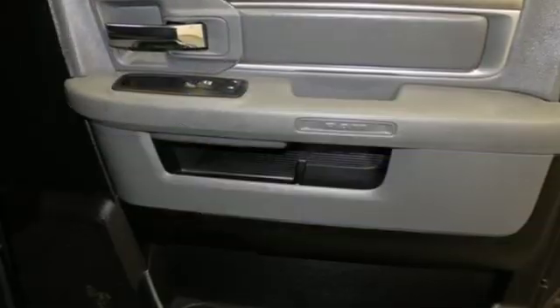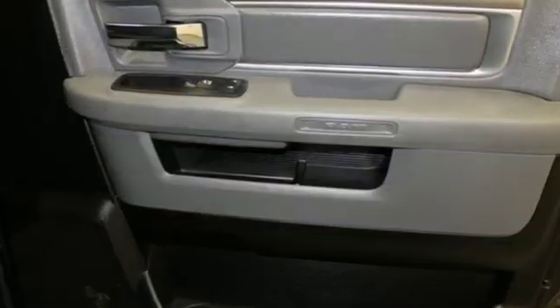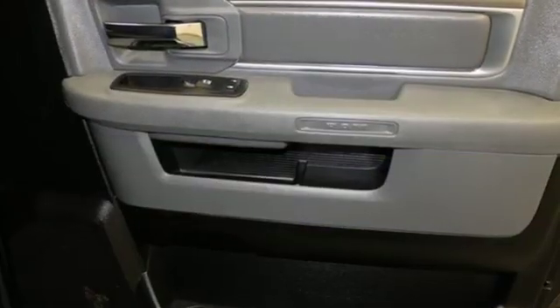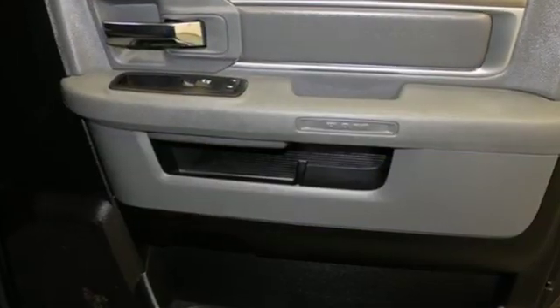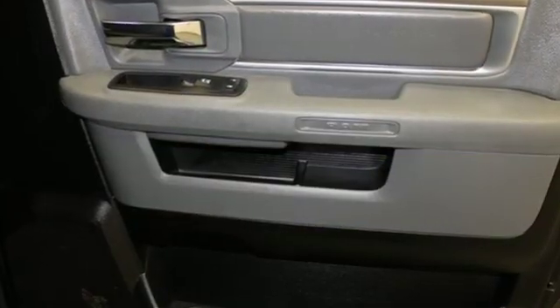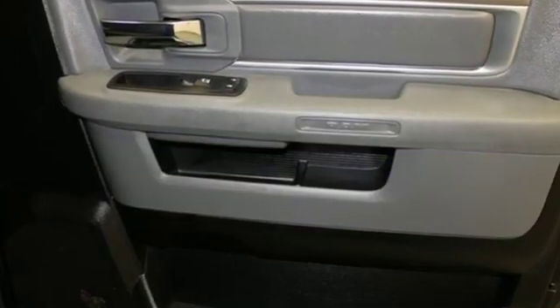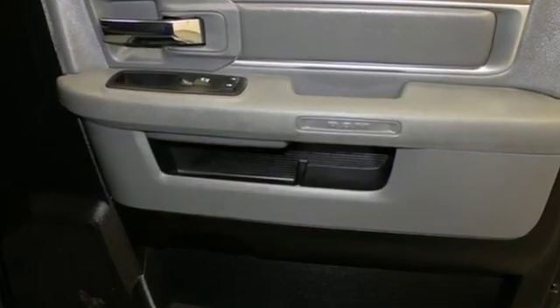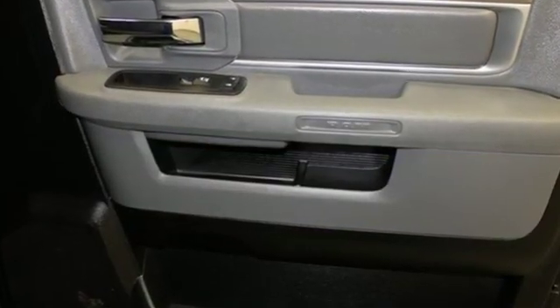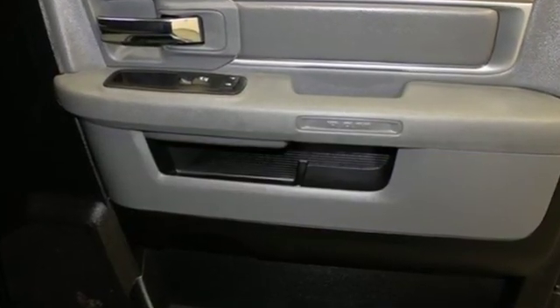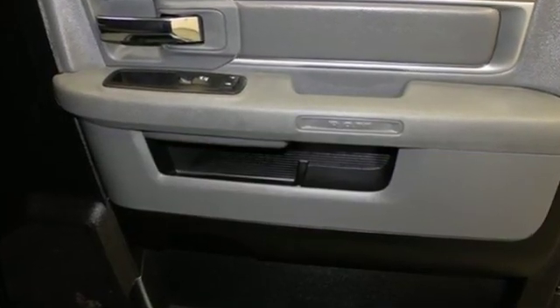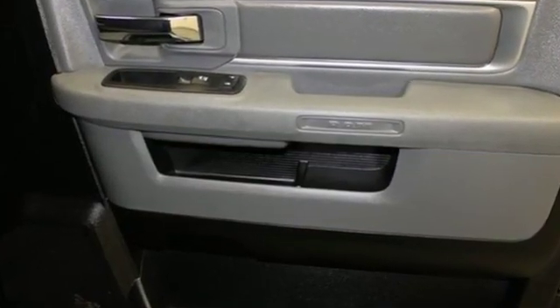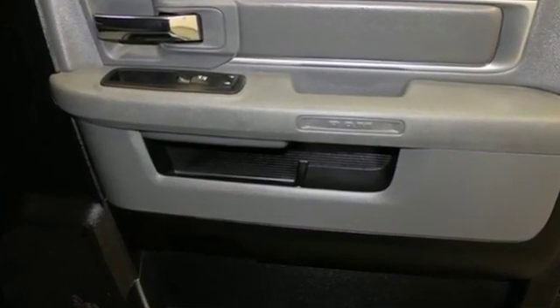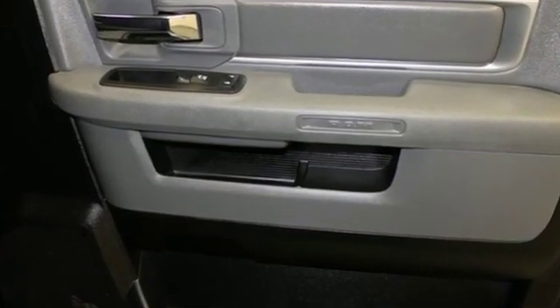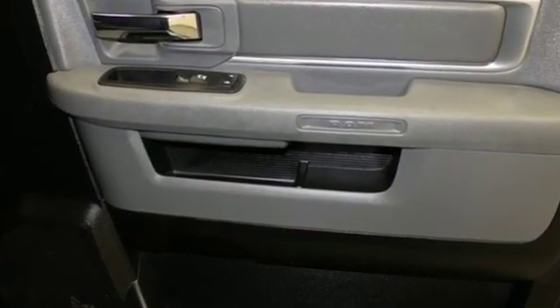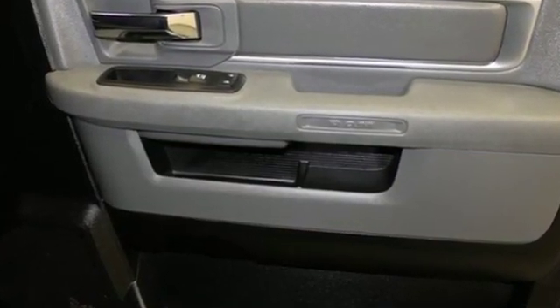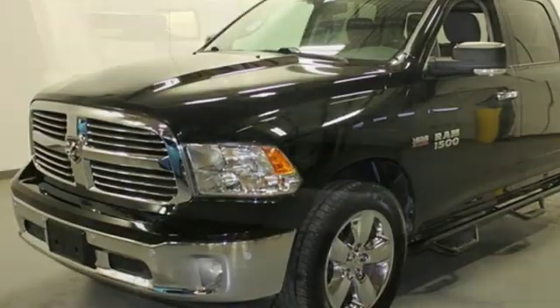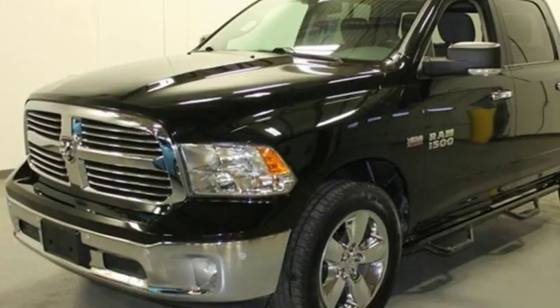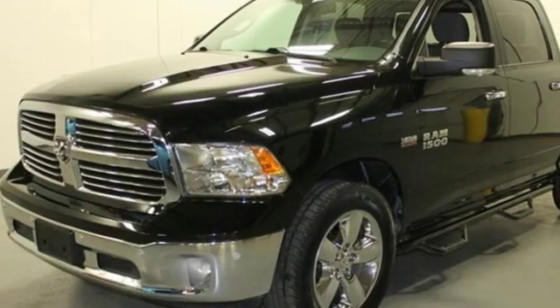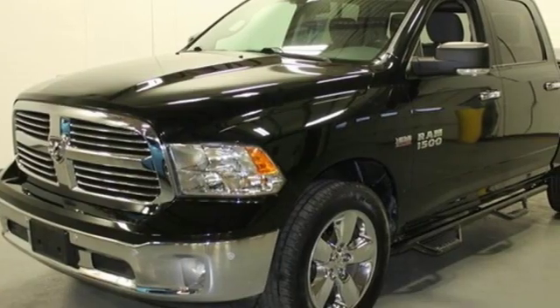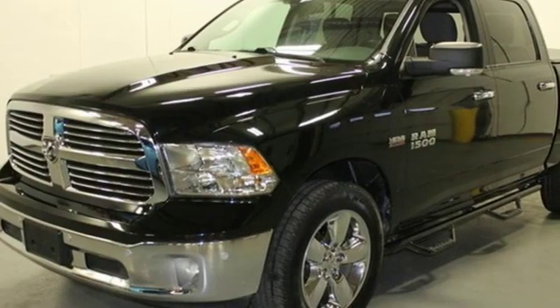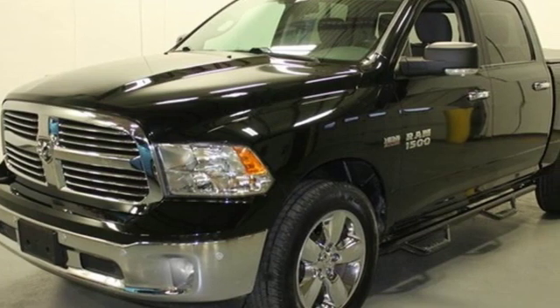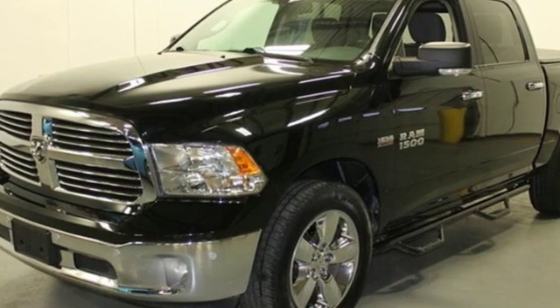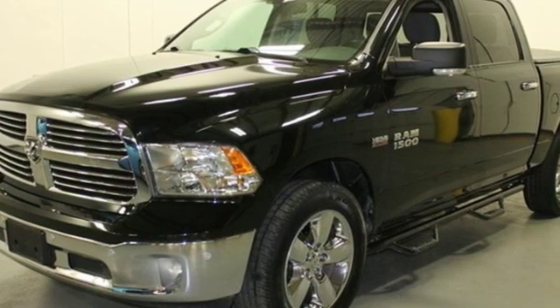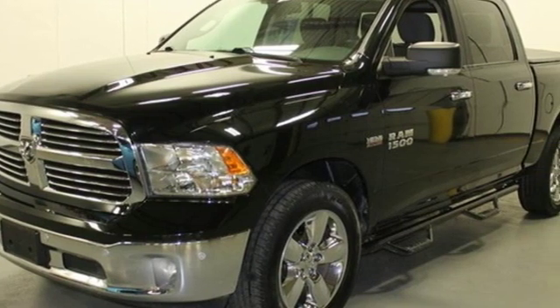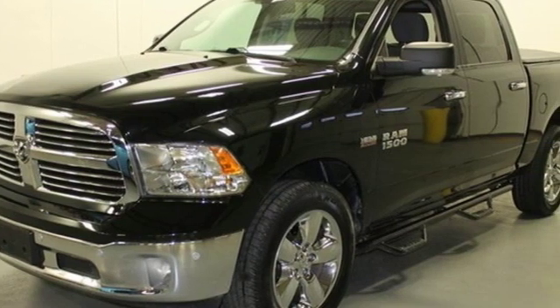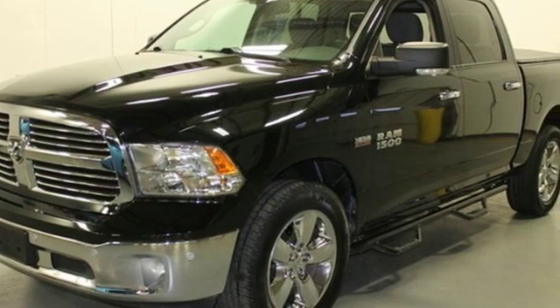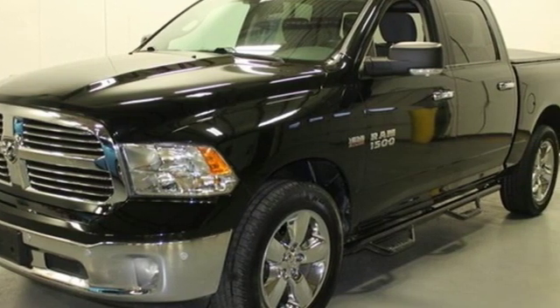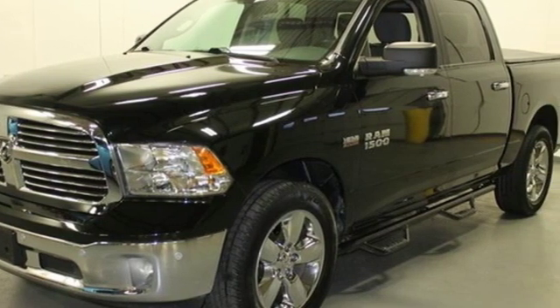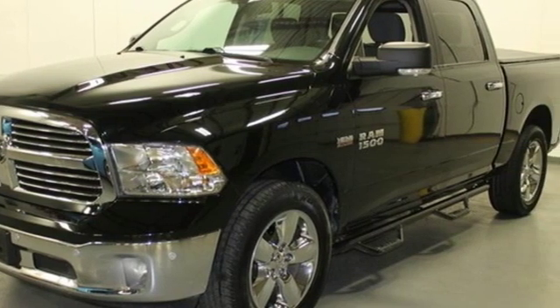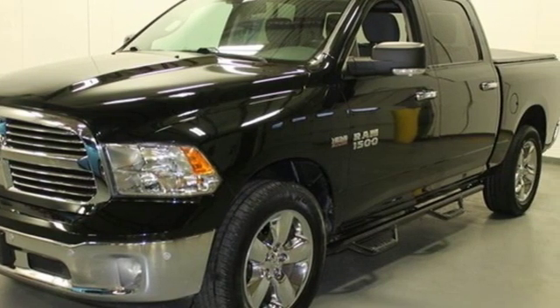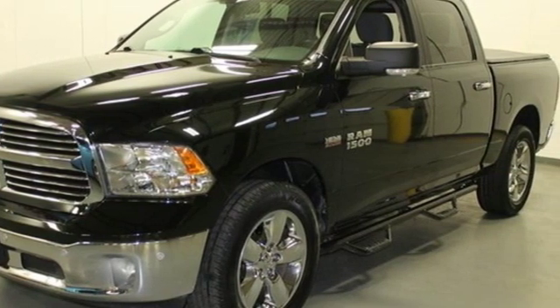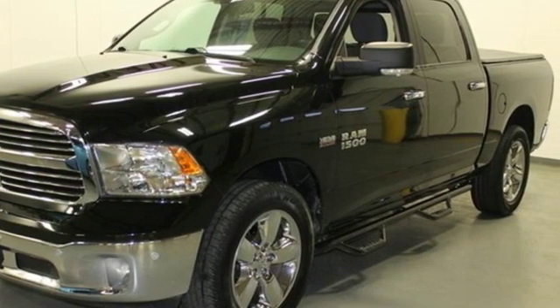Ram works hard, plays harder. Someone is going to drive this fantastic vehicle off the lot — it should be you. Test drive it today.